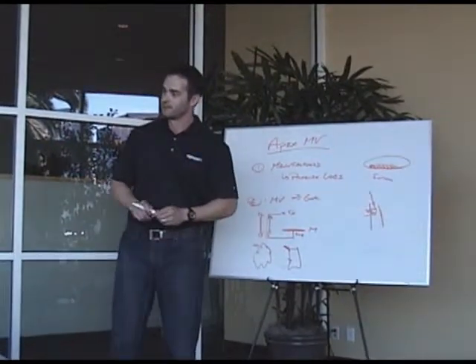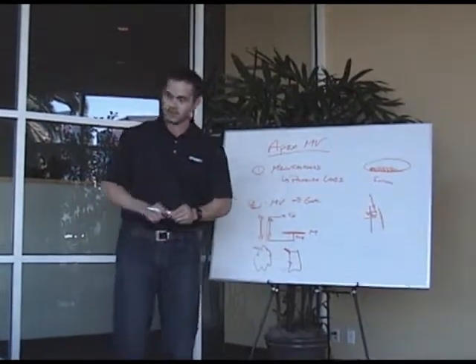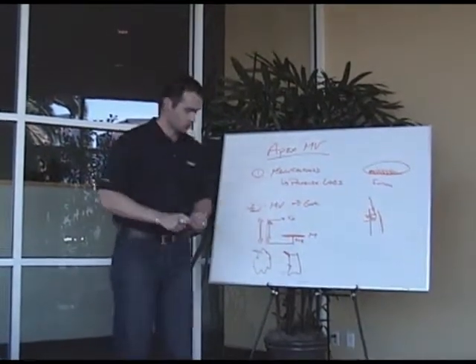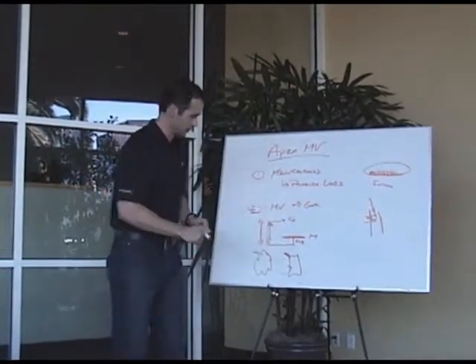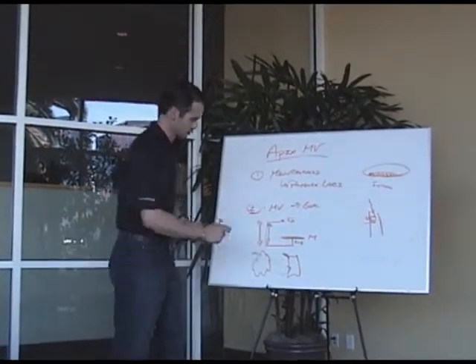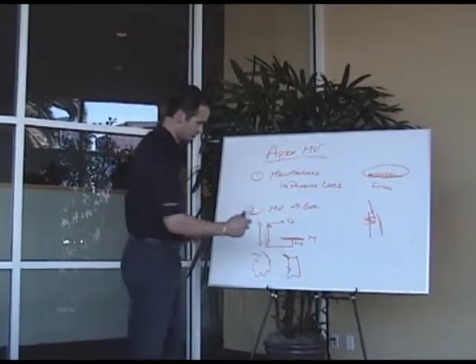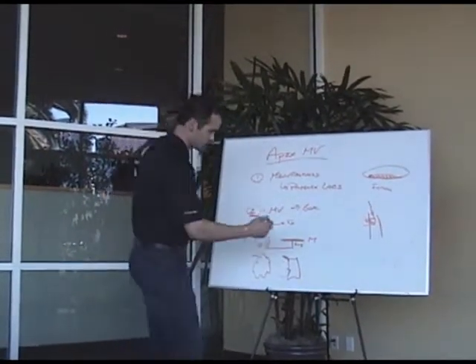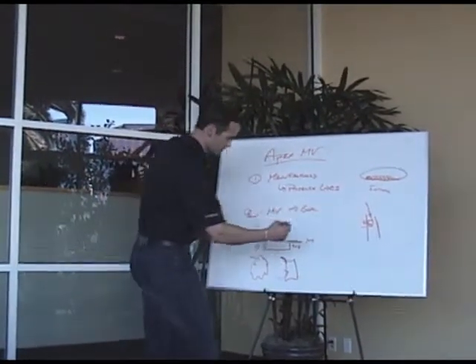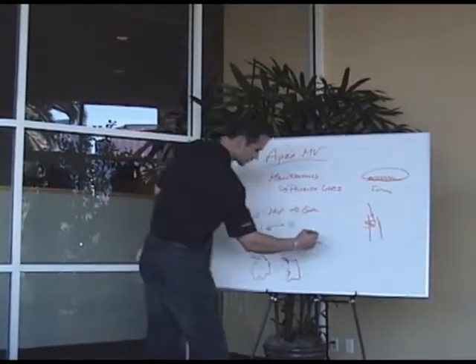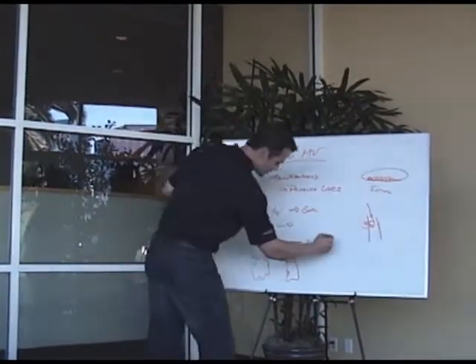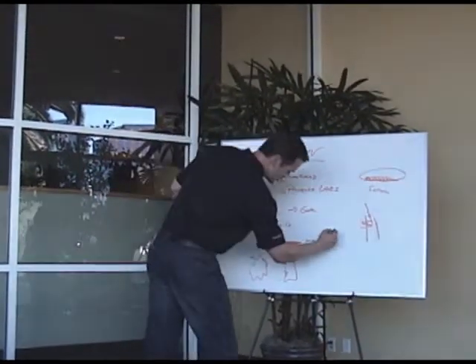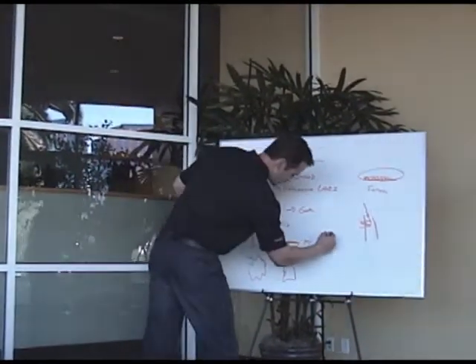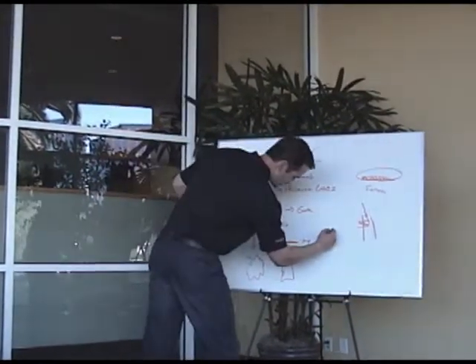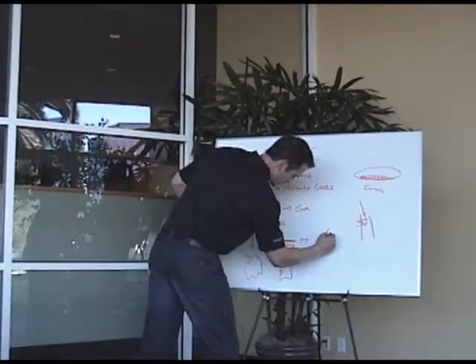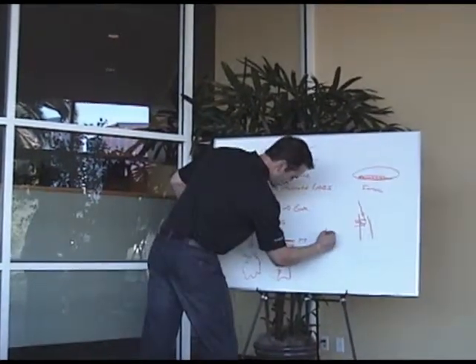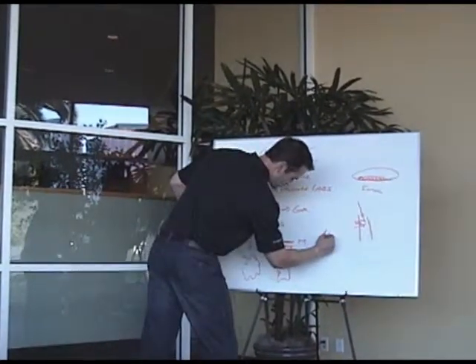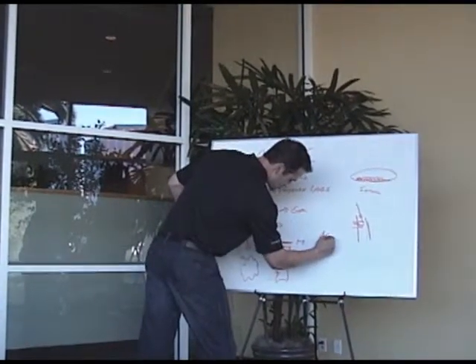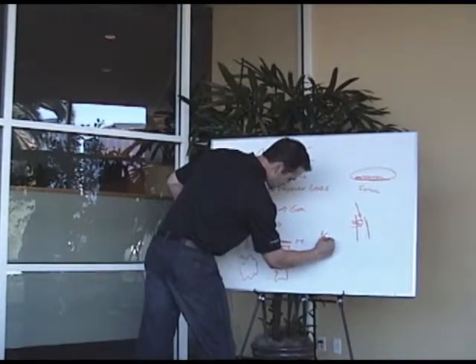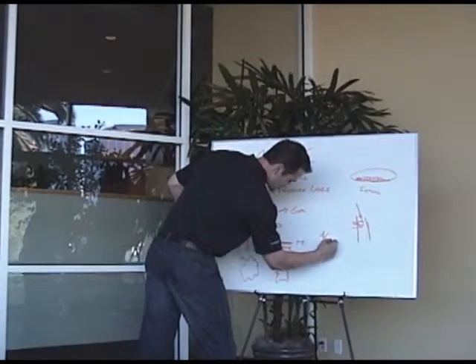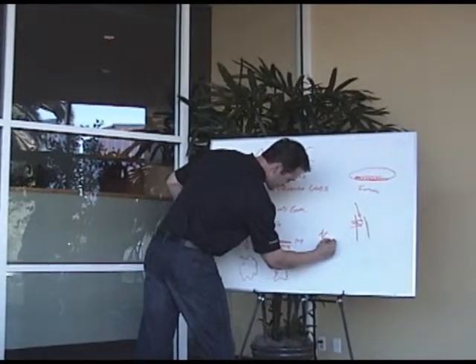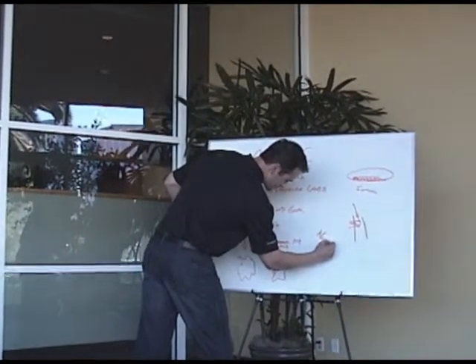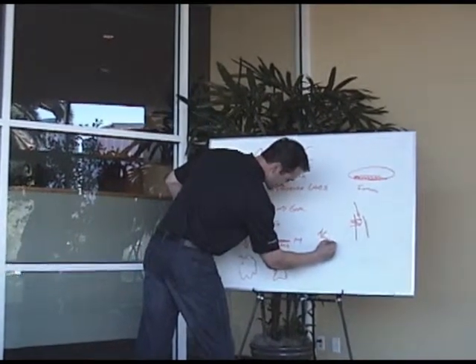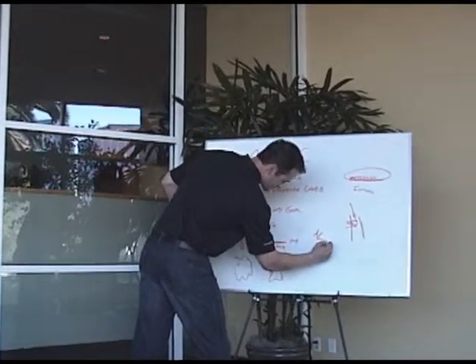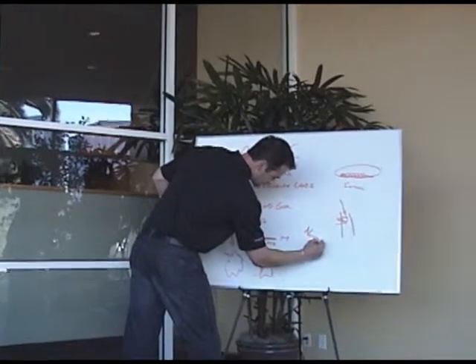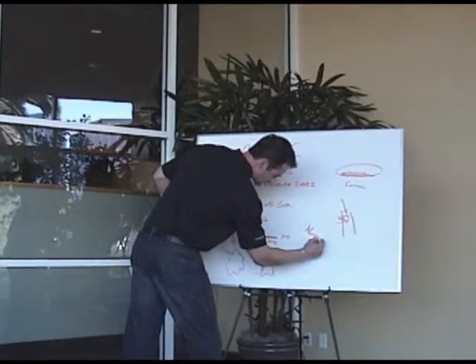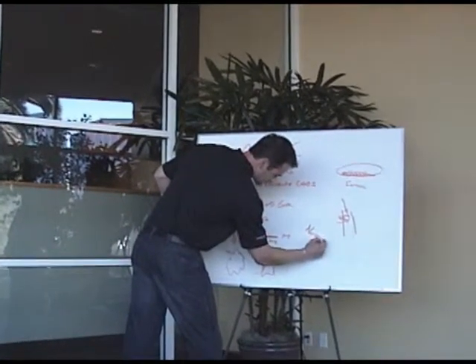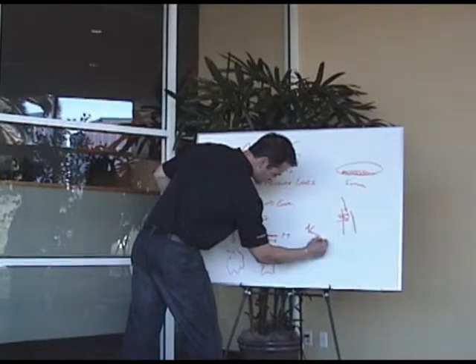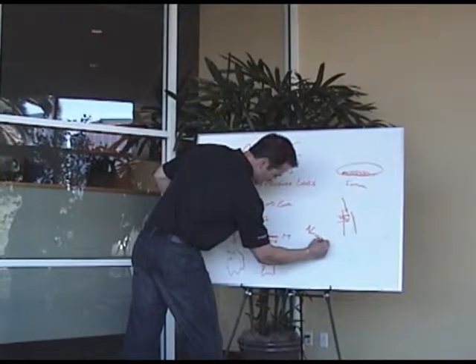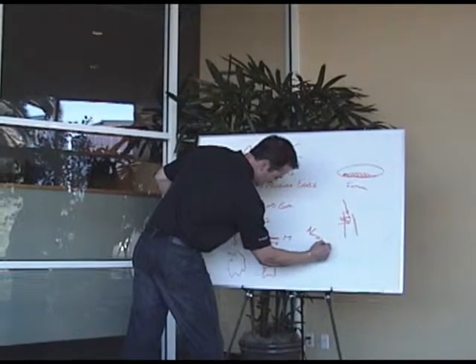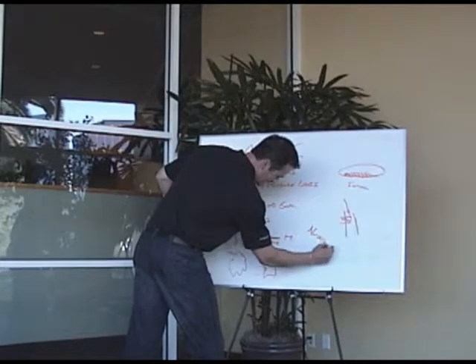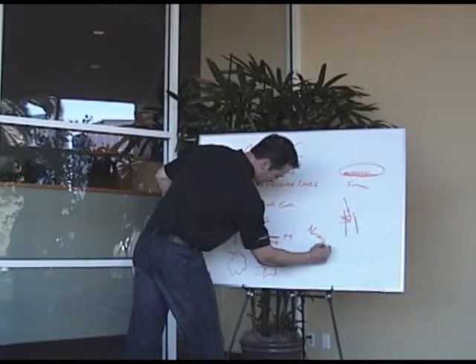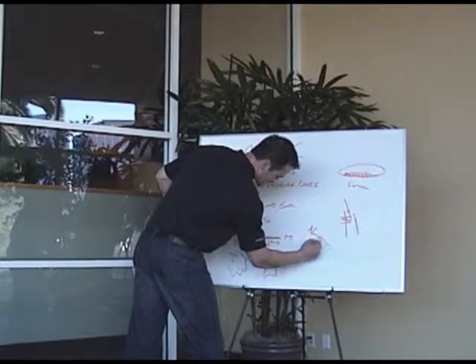So the multivitamin really serves as nutrients without calories.